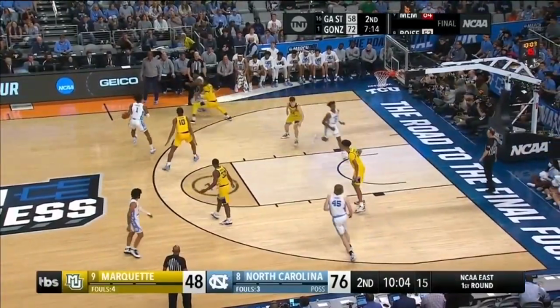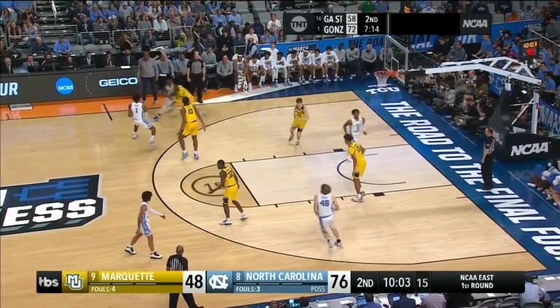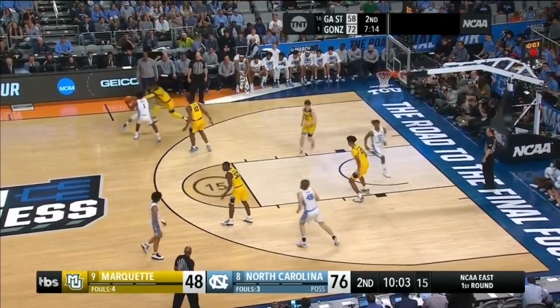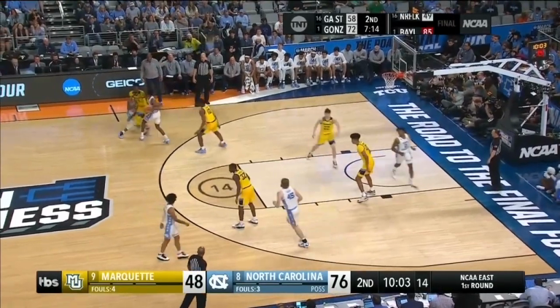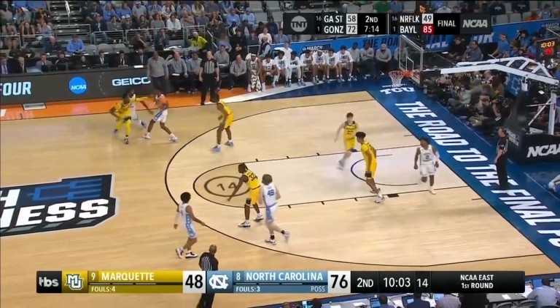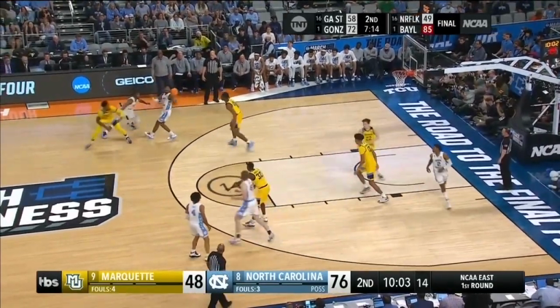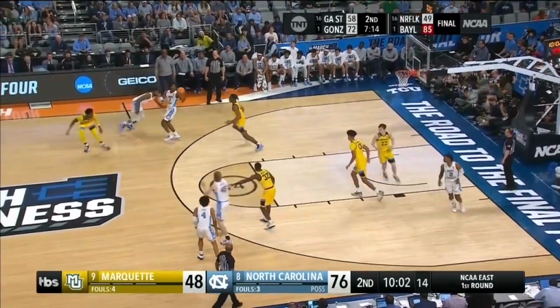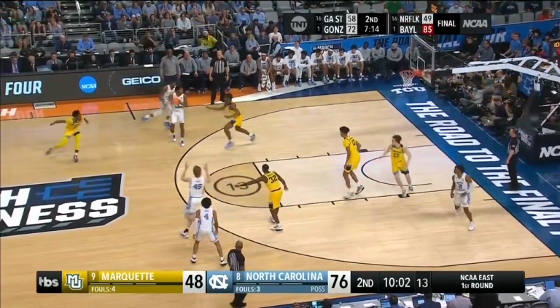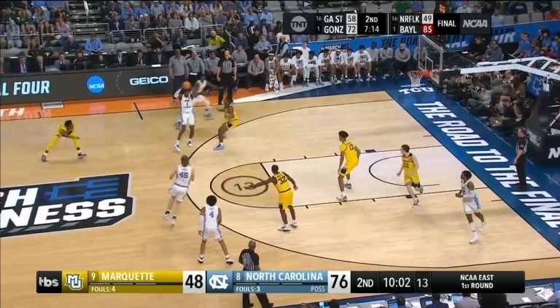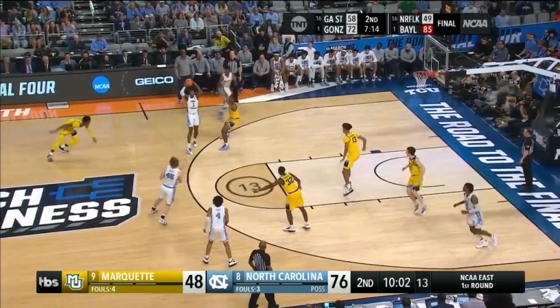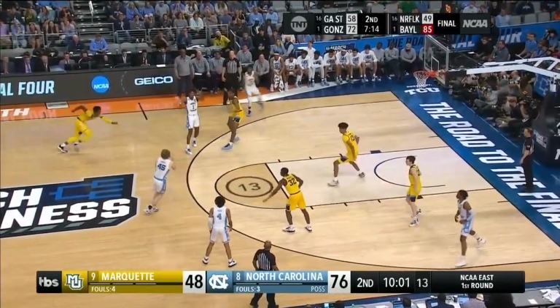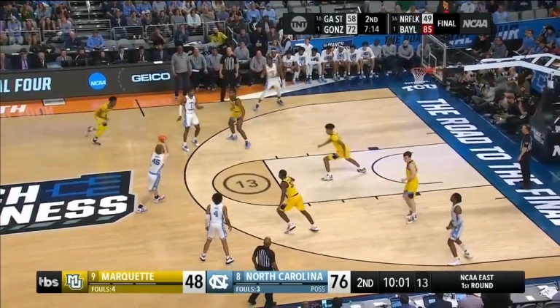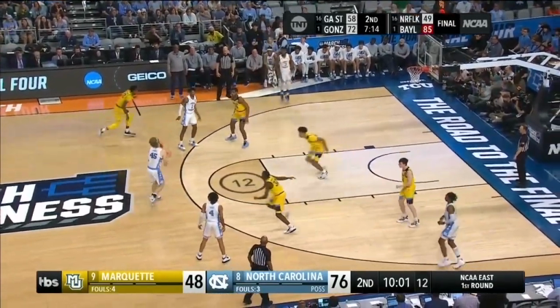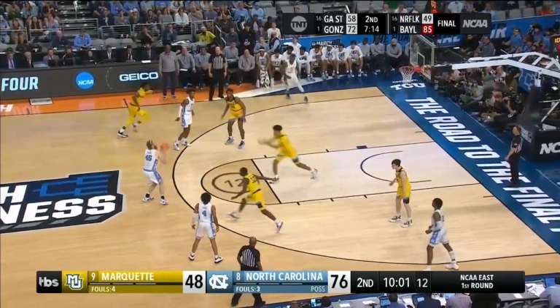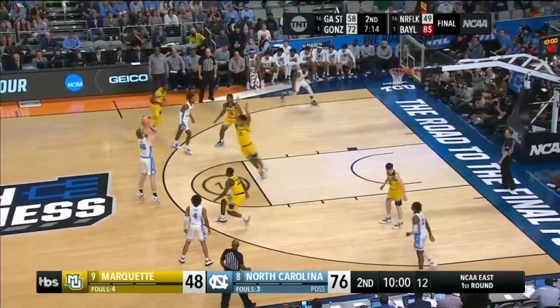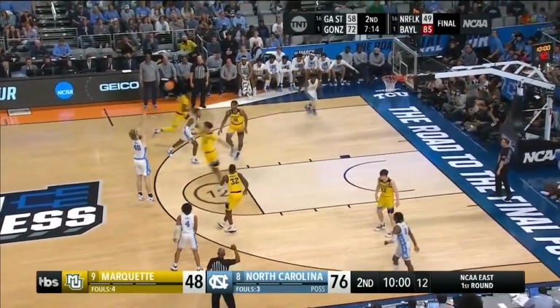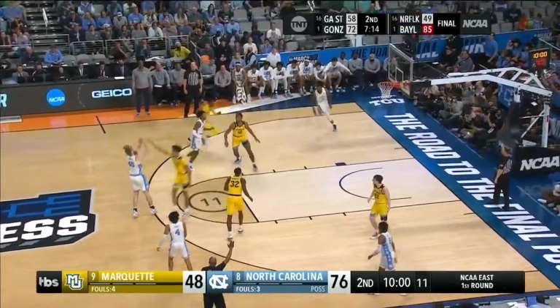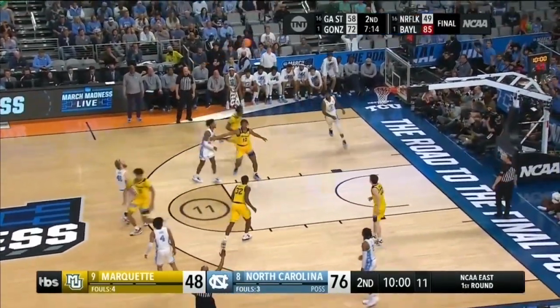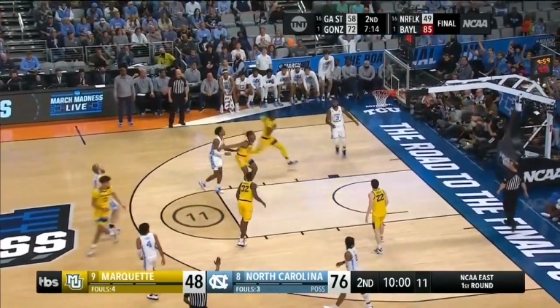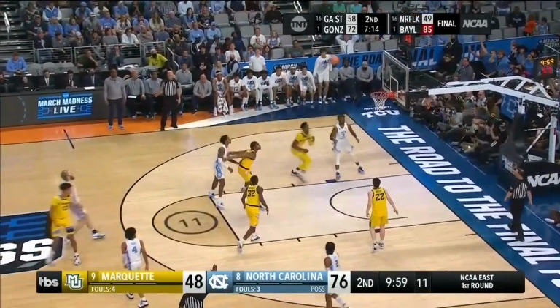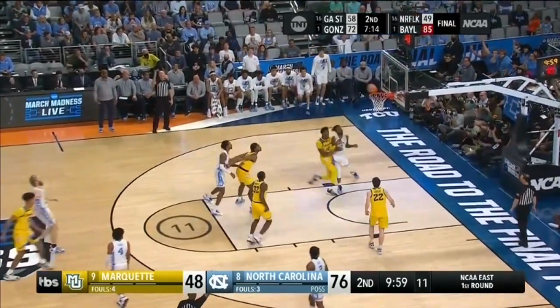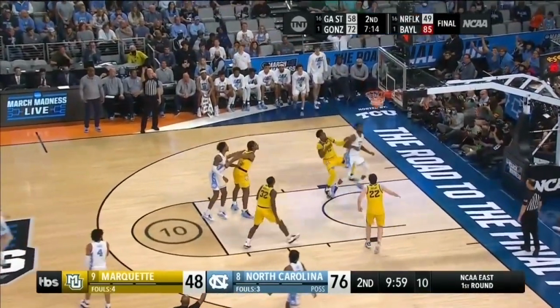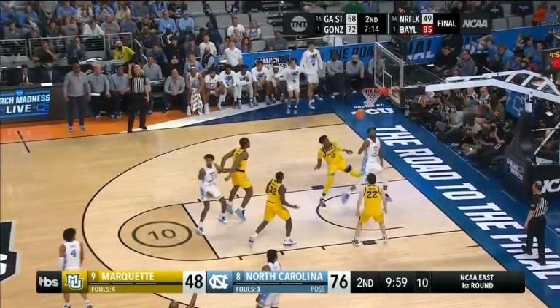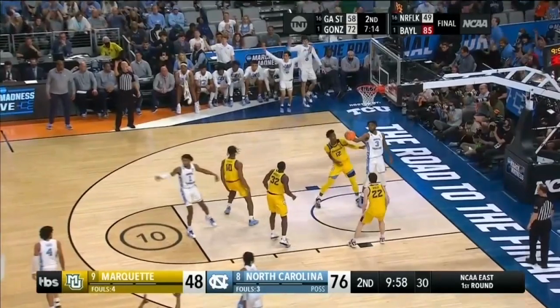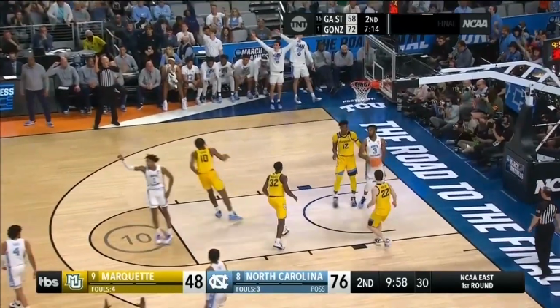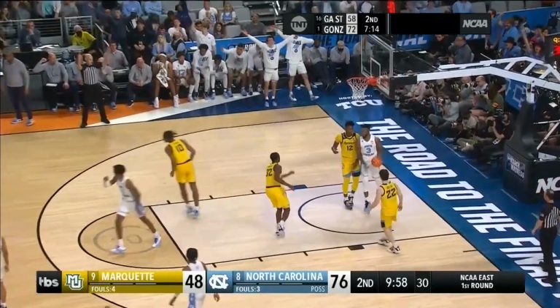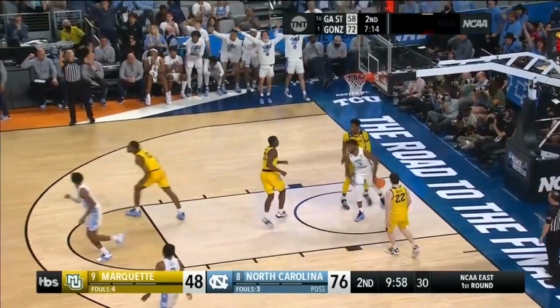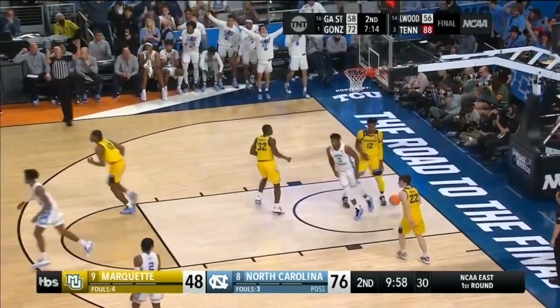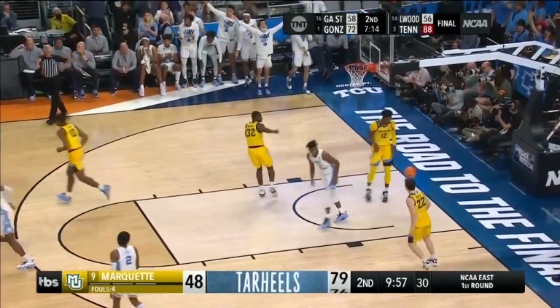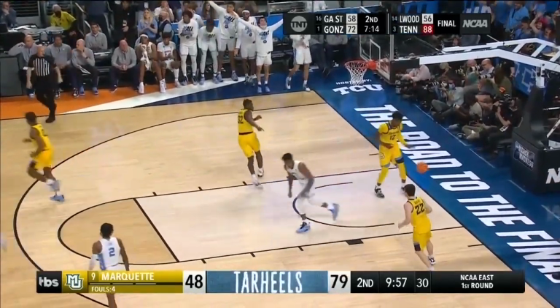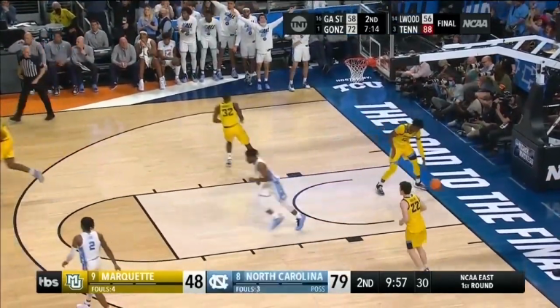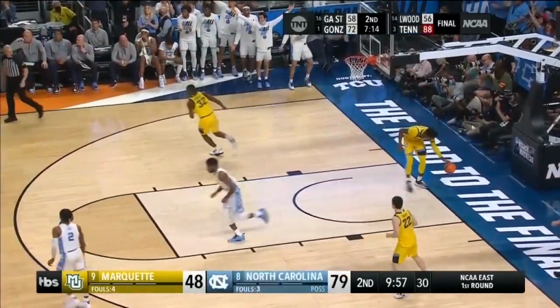Action happened in front of us here in Fort Worth. Leakey Black up high to Manick — feet set for three, you know what happened. Dropped it in.